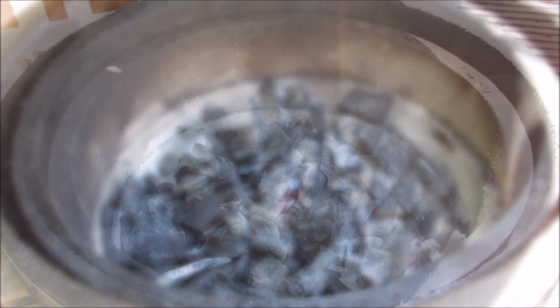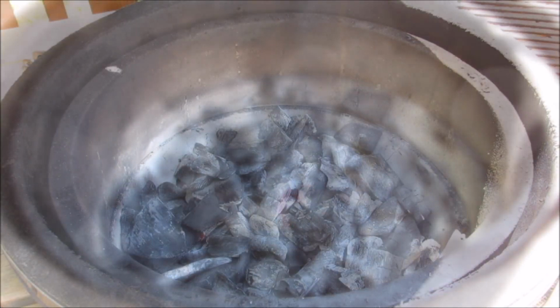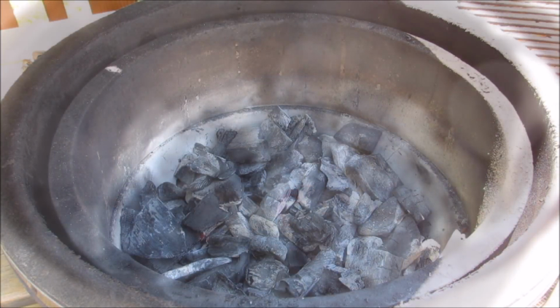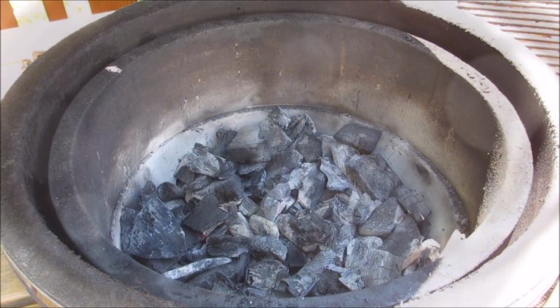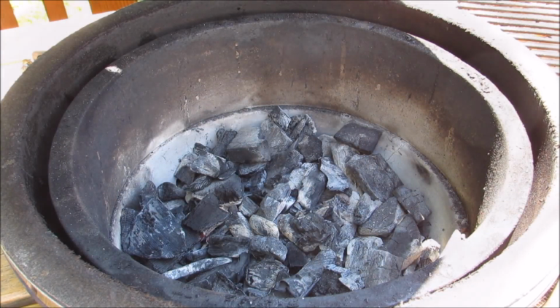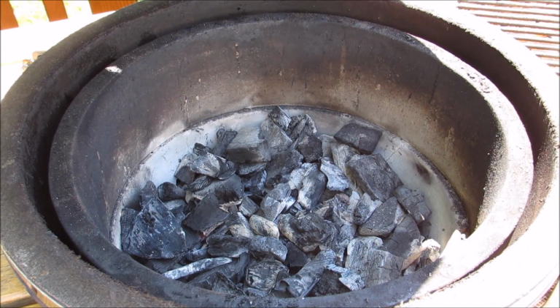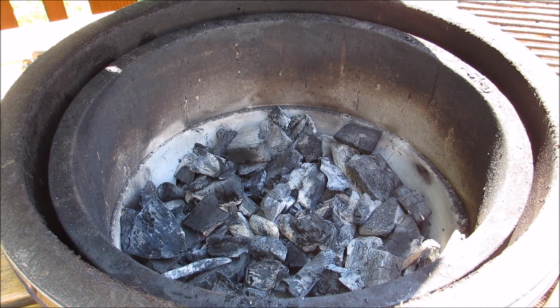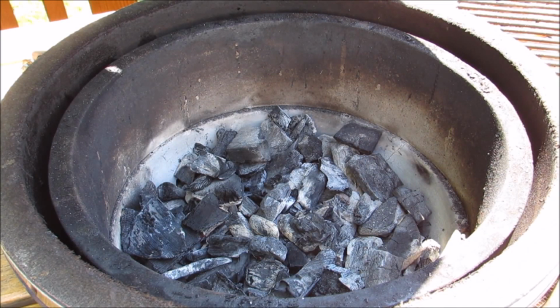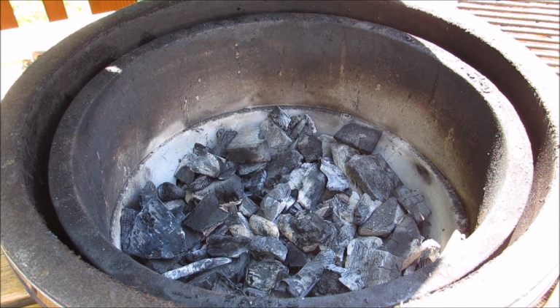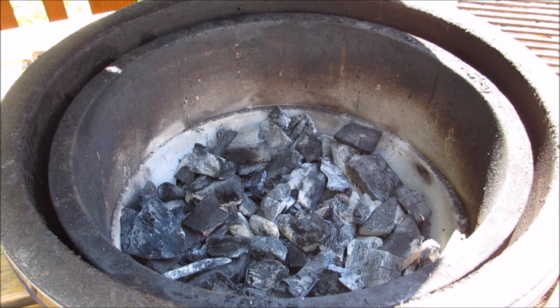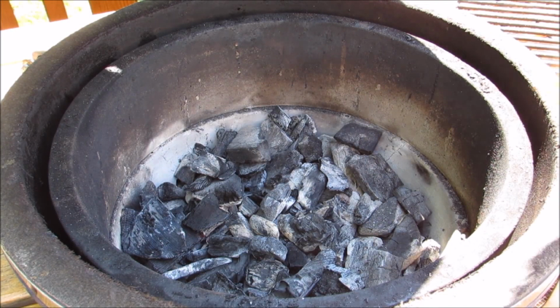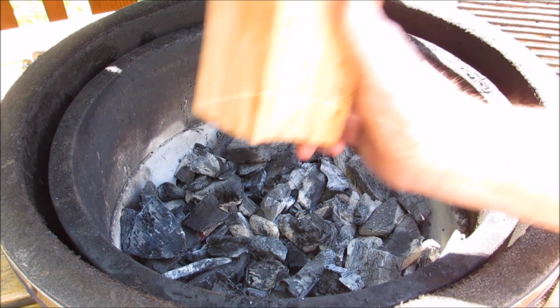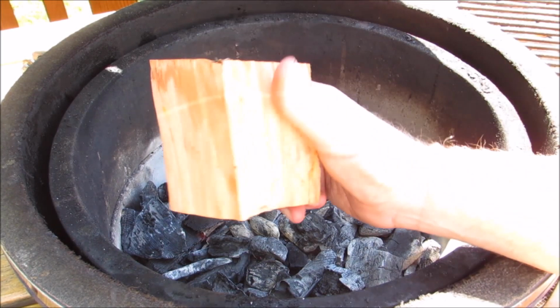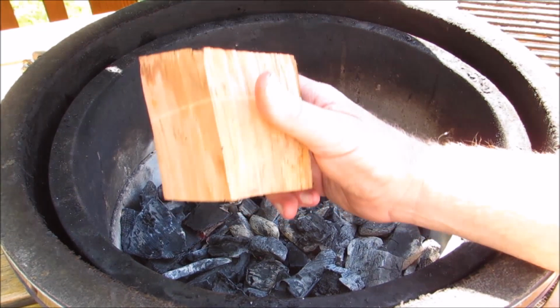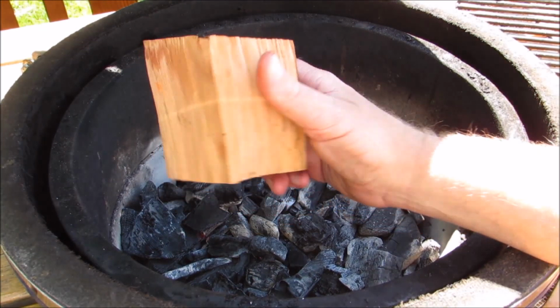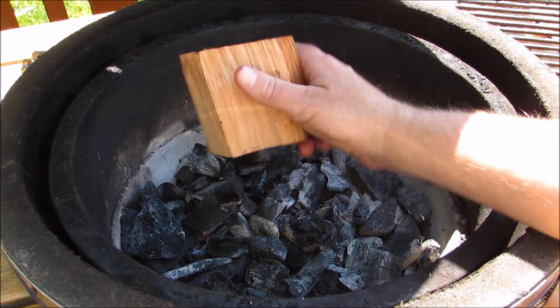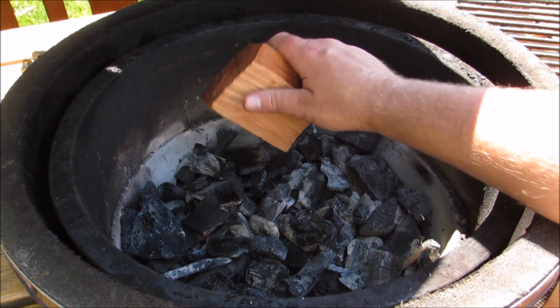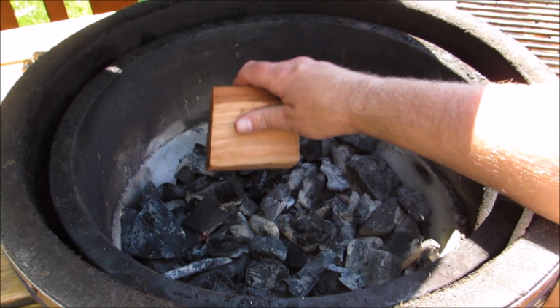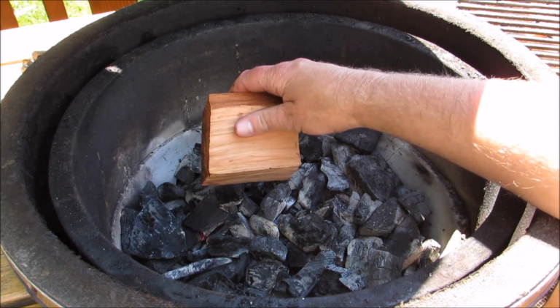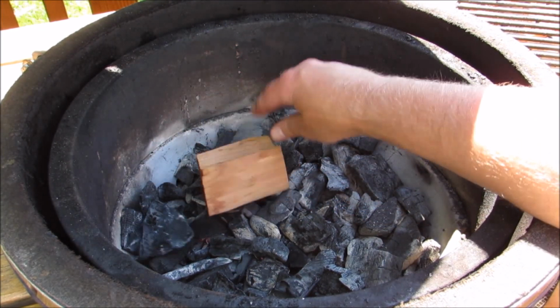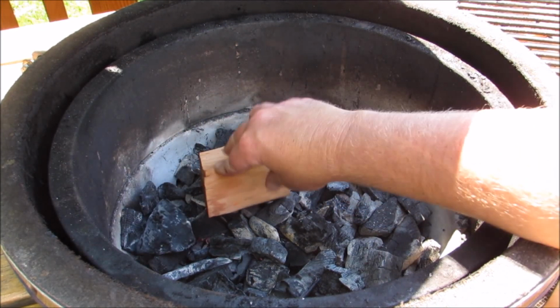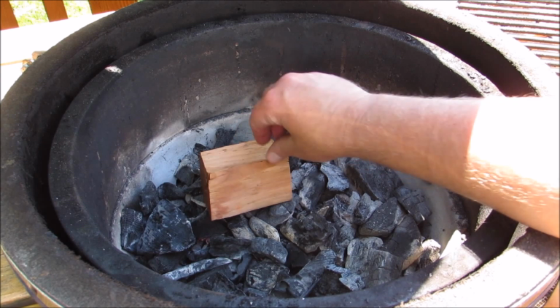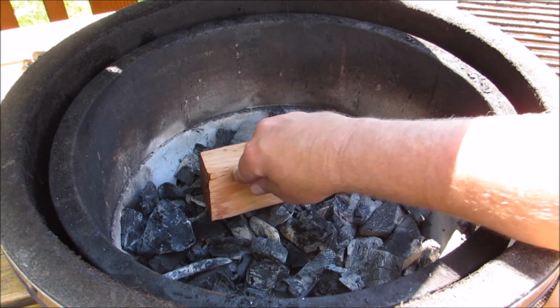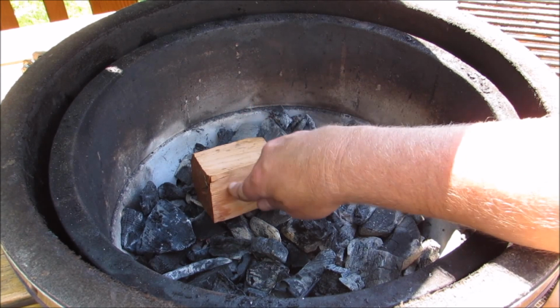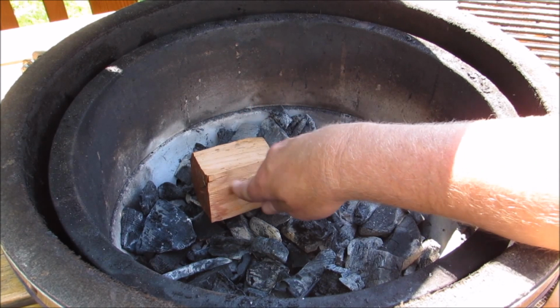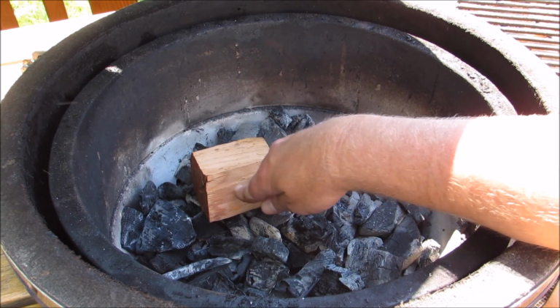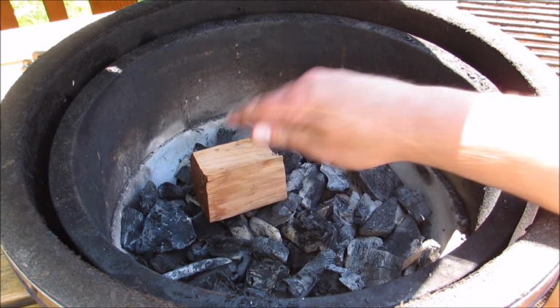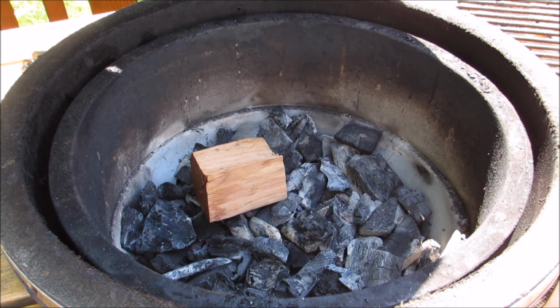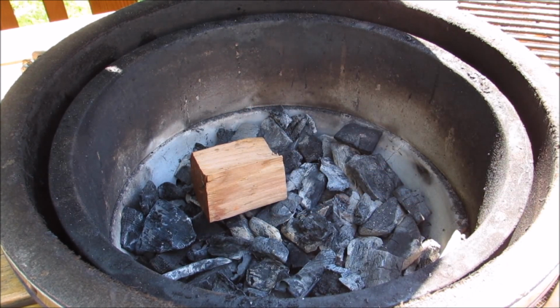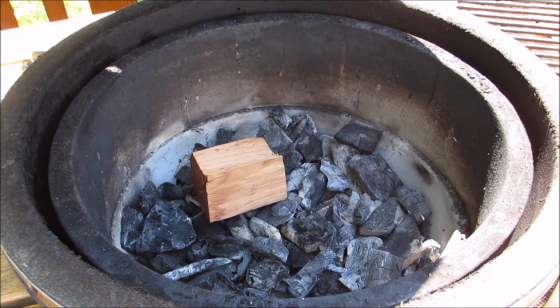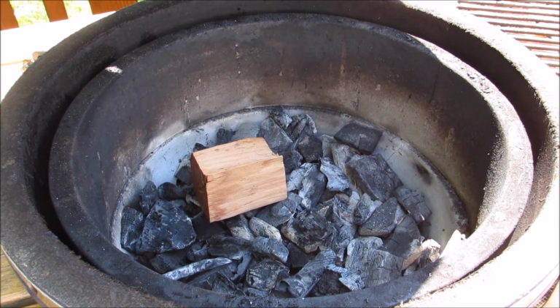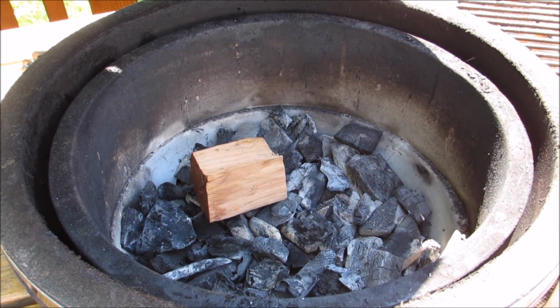Now I'm going to add two chunks of cherry wood for the smoke. If you don't have cherry wood, use apple, oak, or maple — just something mild.